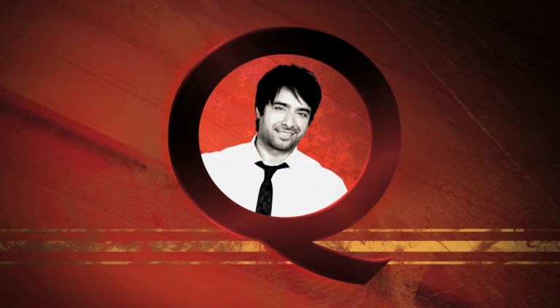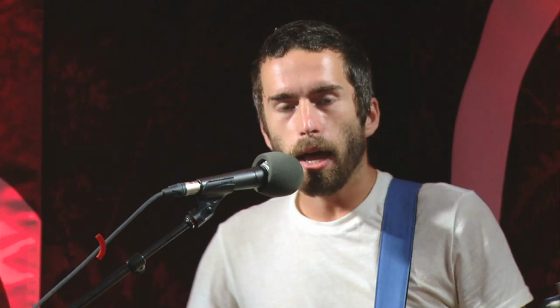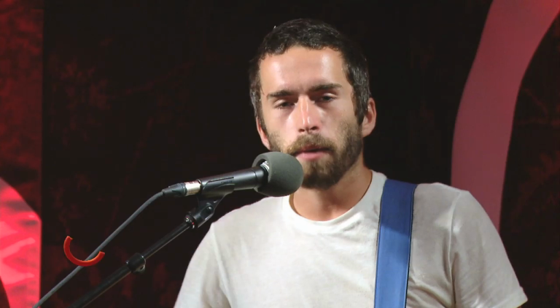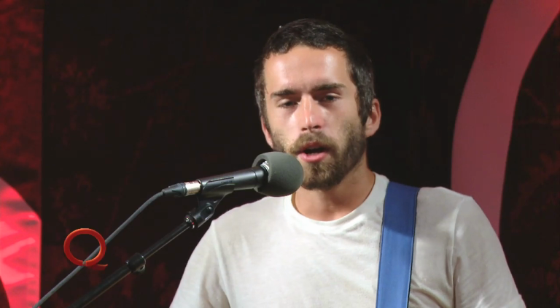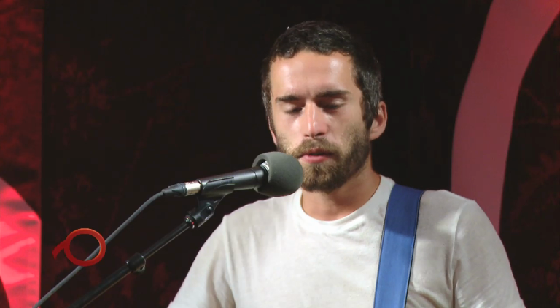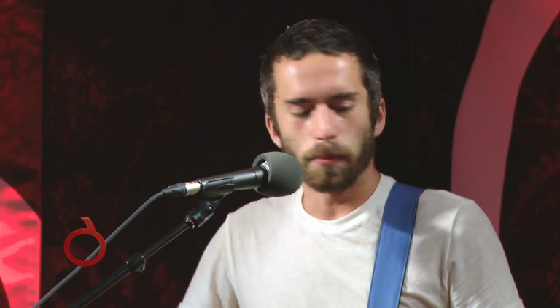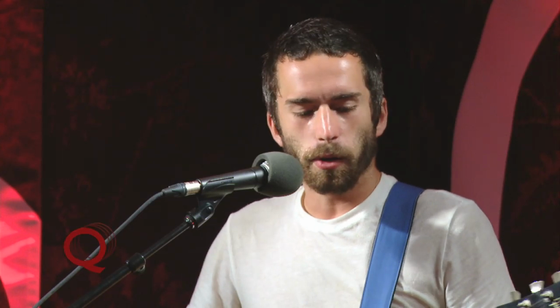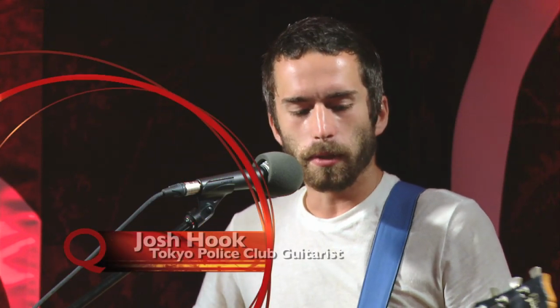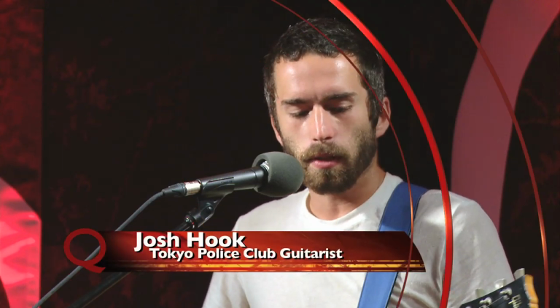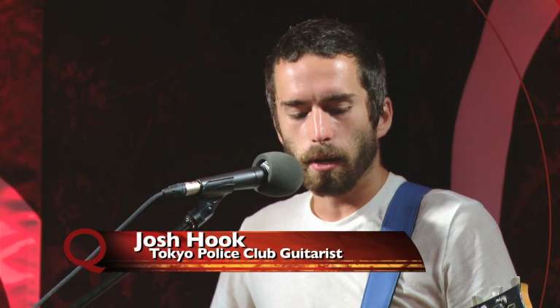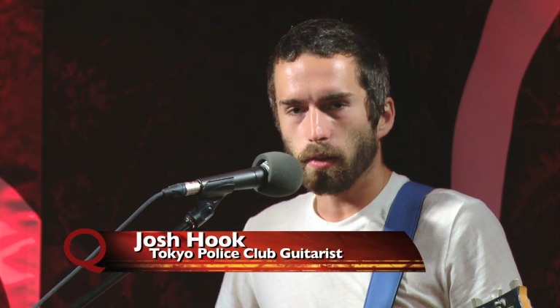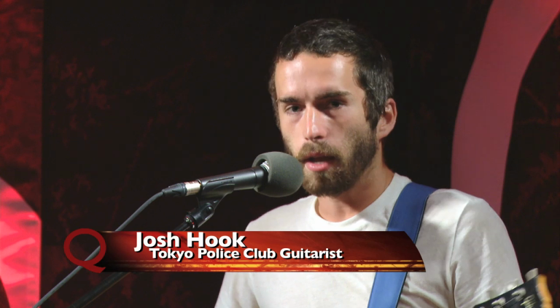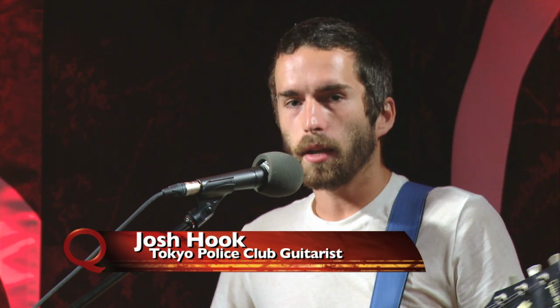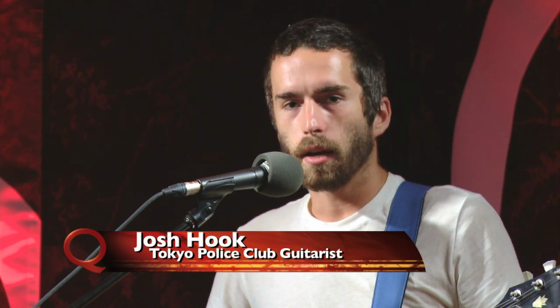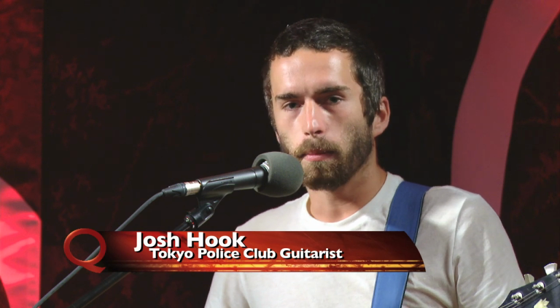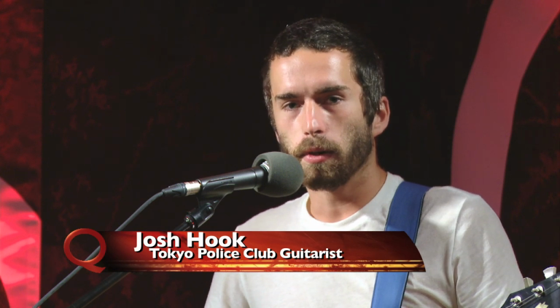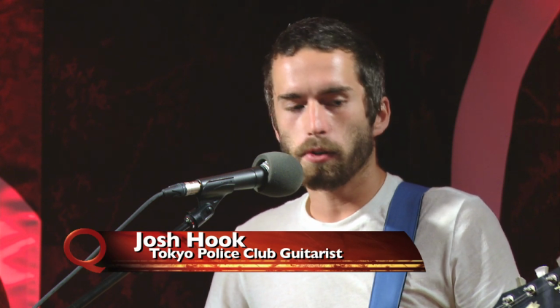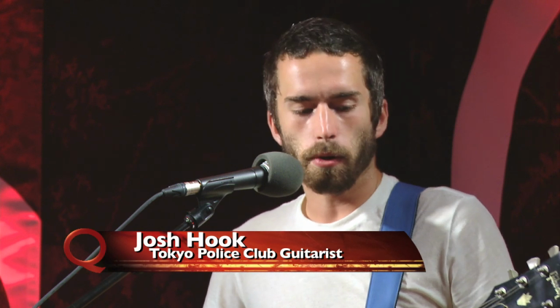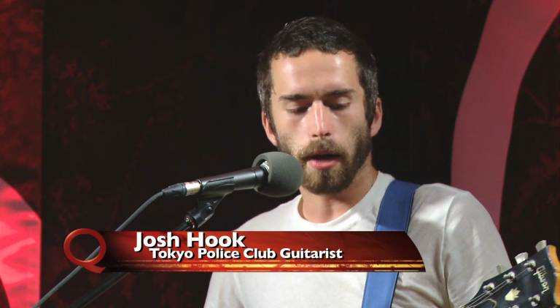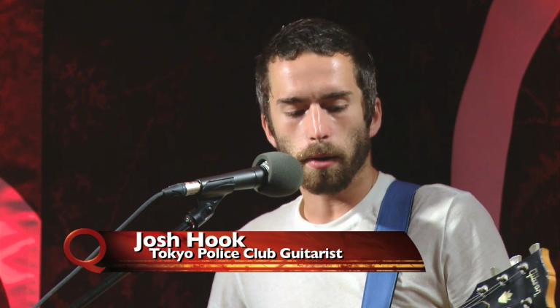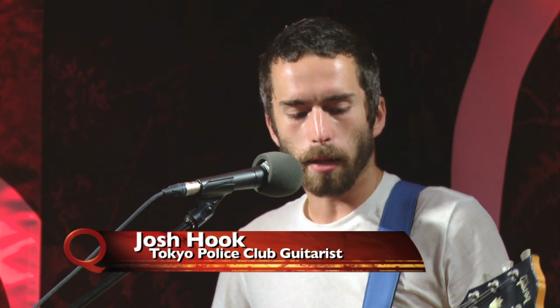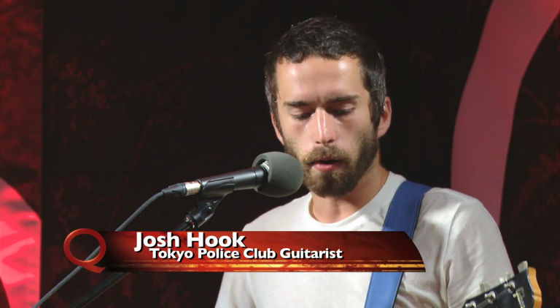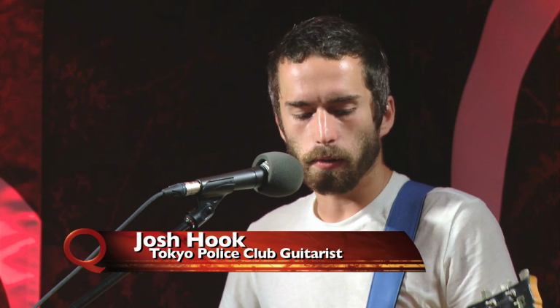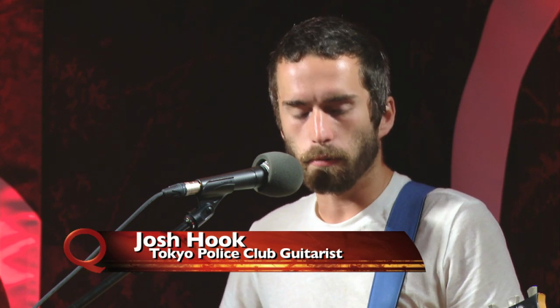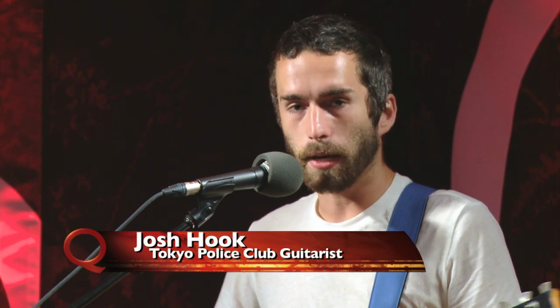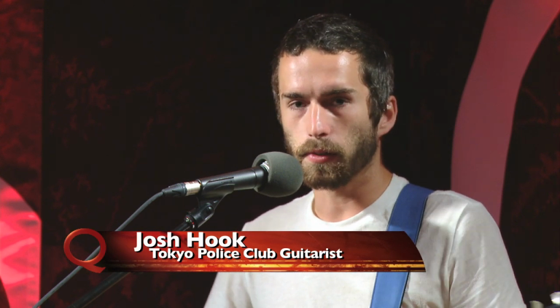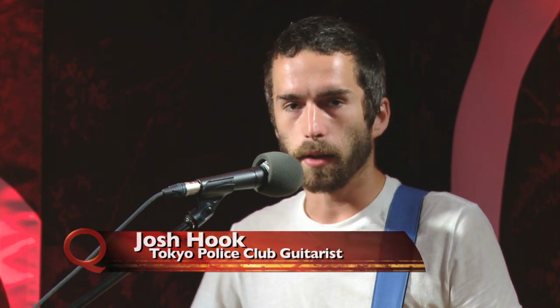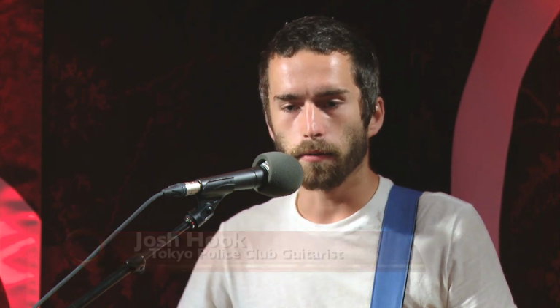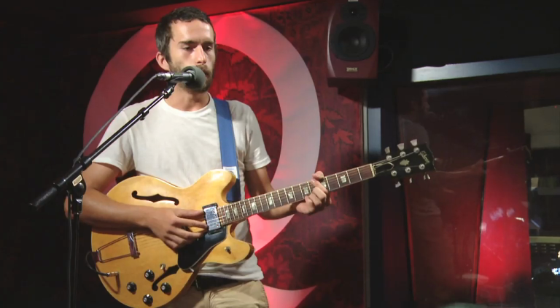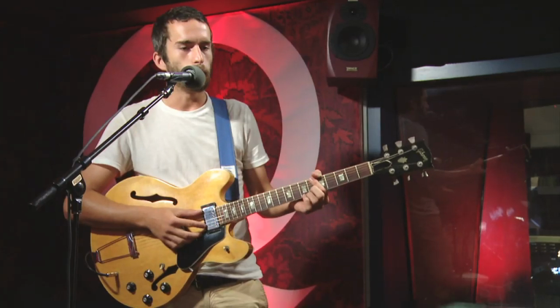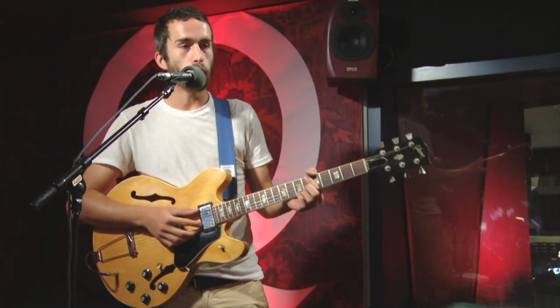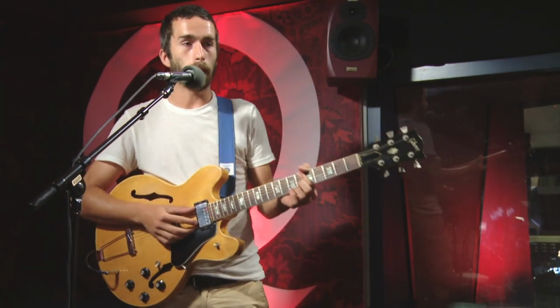Hey, I'm Josh from Tokyo Police Club and today I'm going to show you how to play our song 'Frankenstein' off our new album Champ.